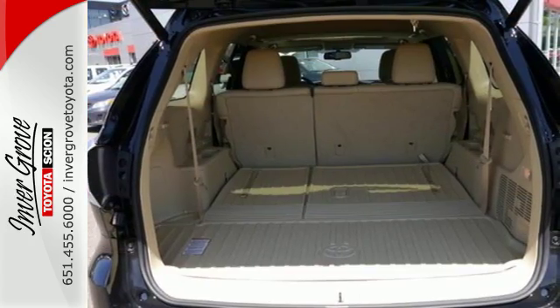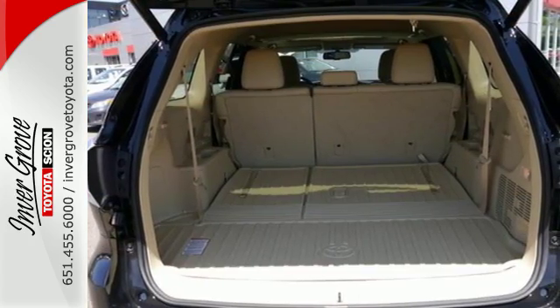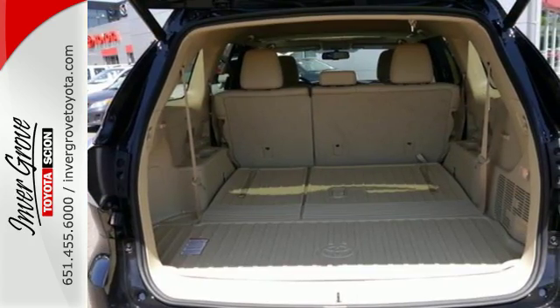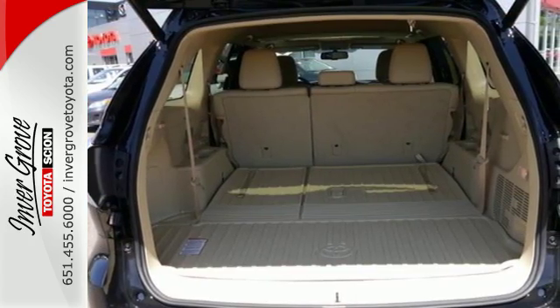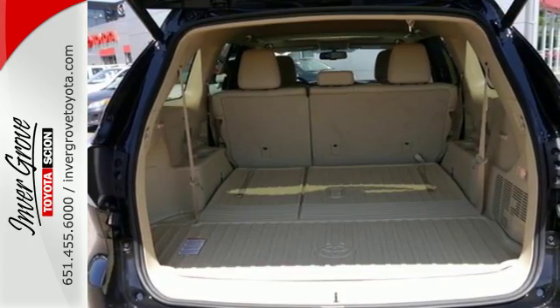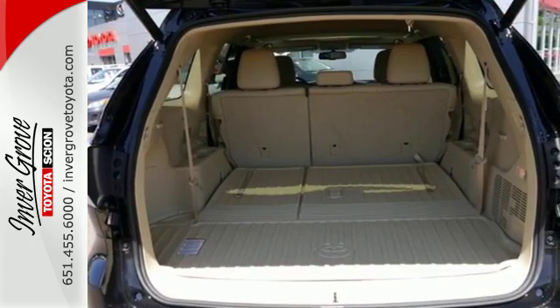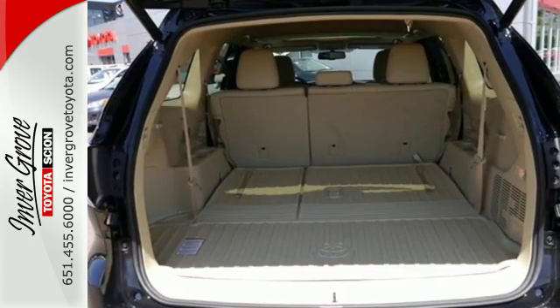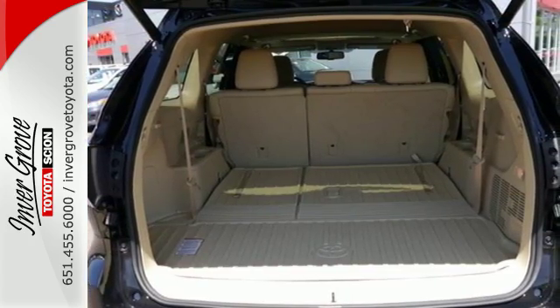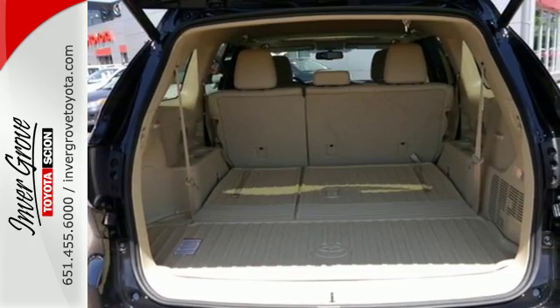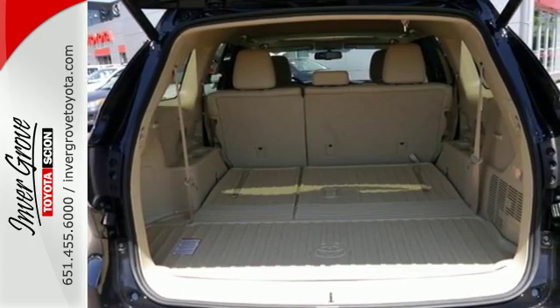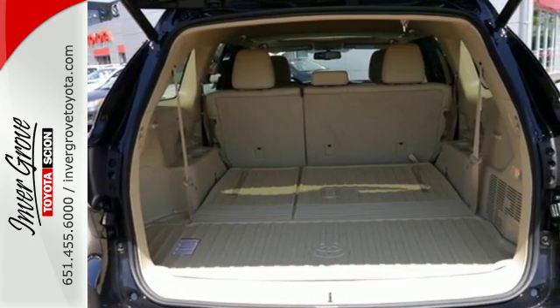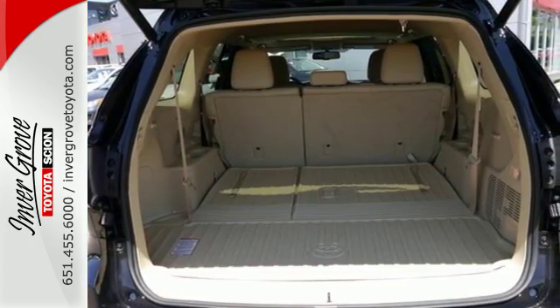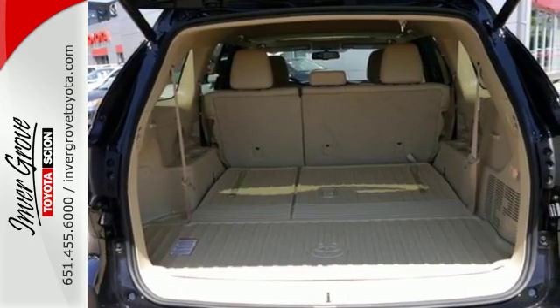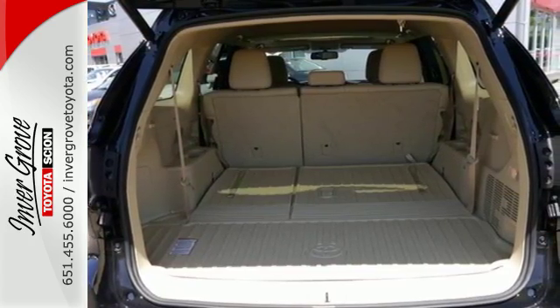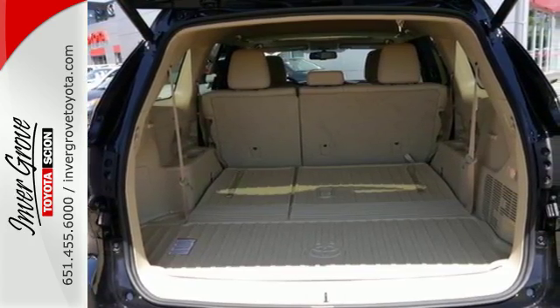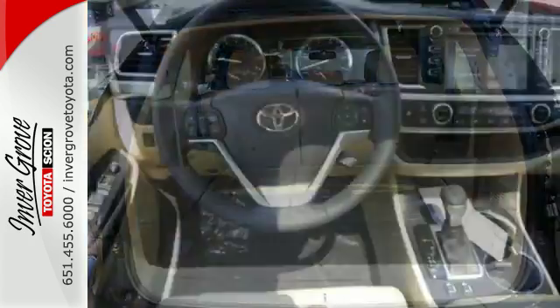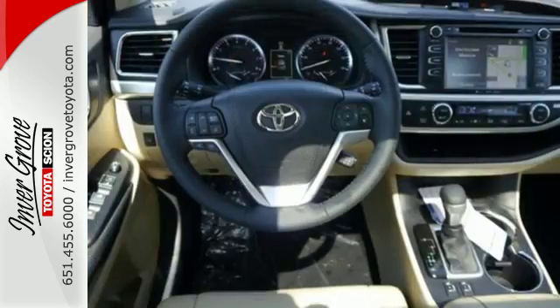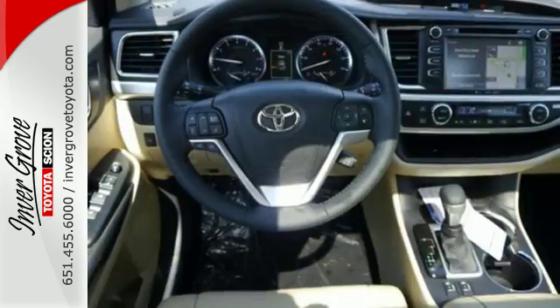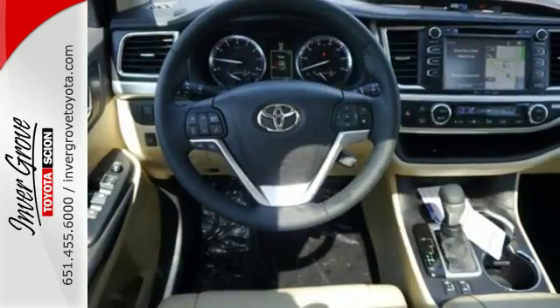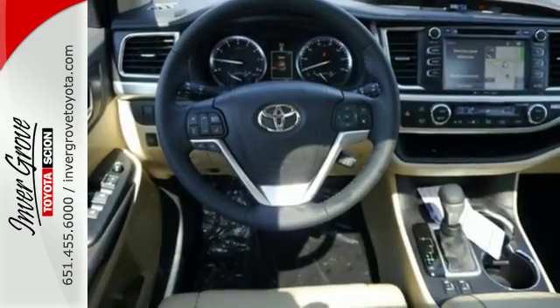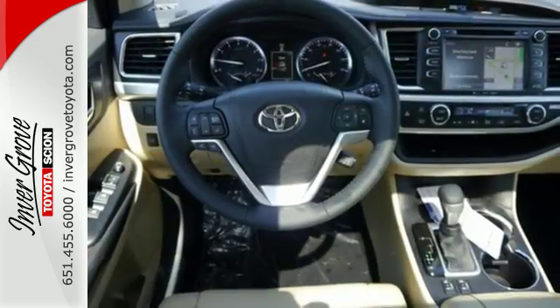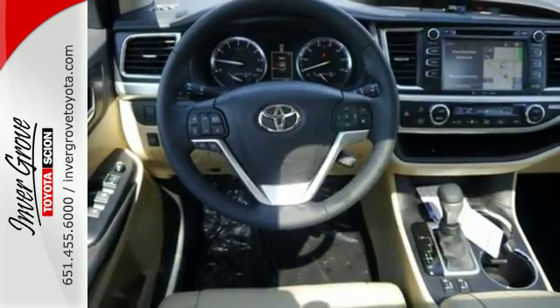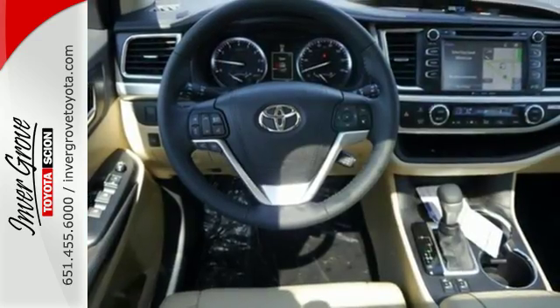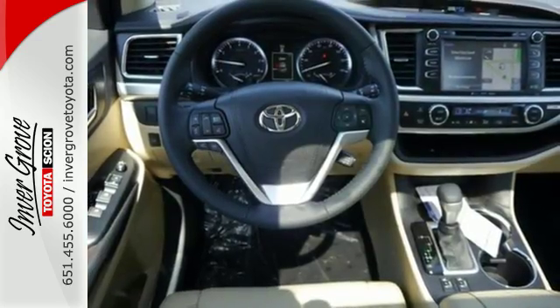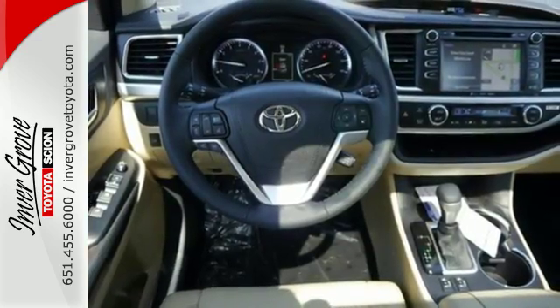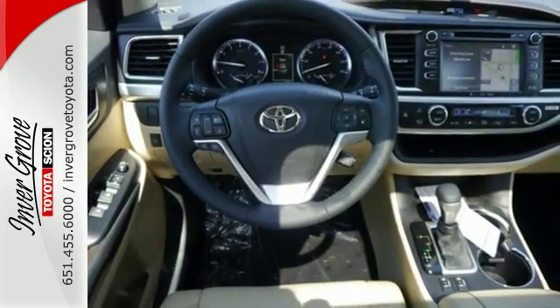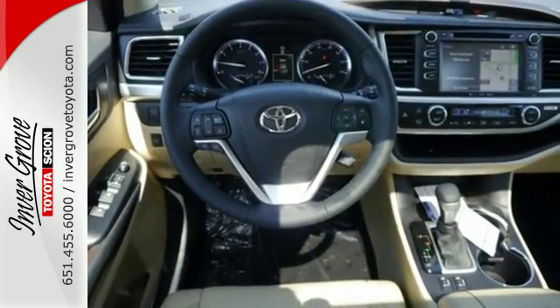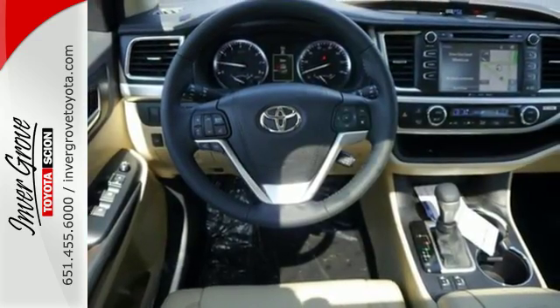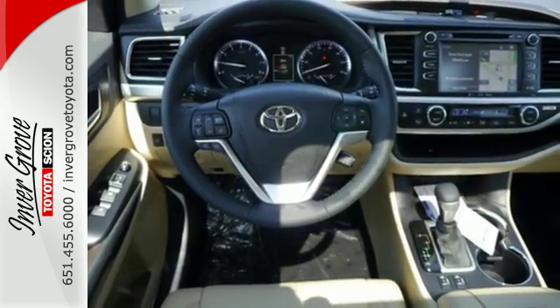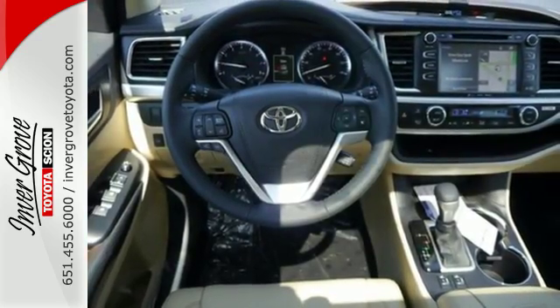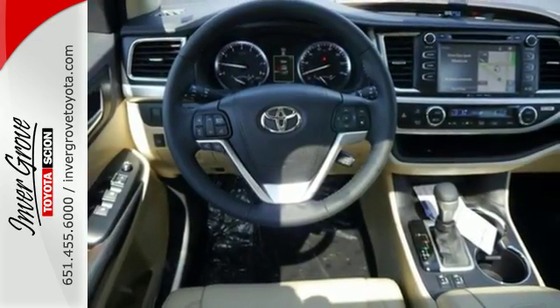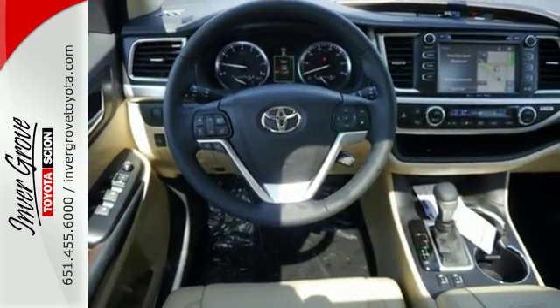Plus, you'll always keep pushing ahead with Hill Start Assist and with the Star Safety System watching your back.